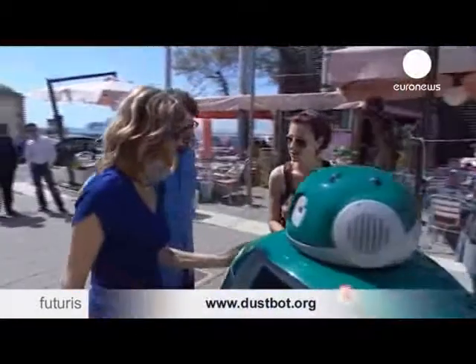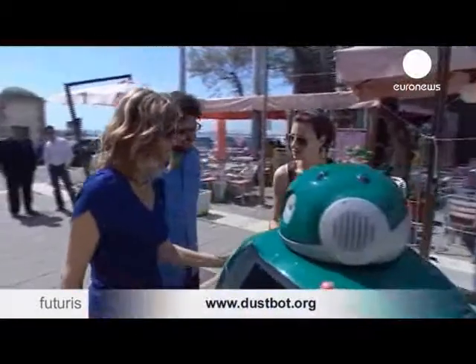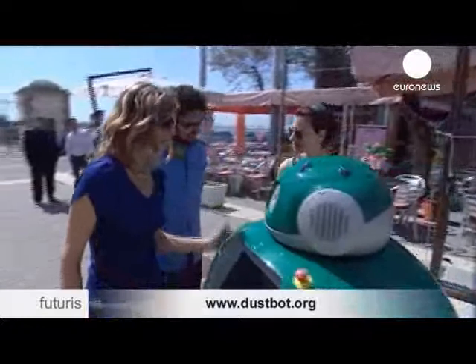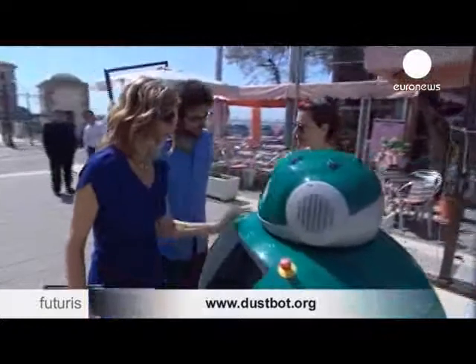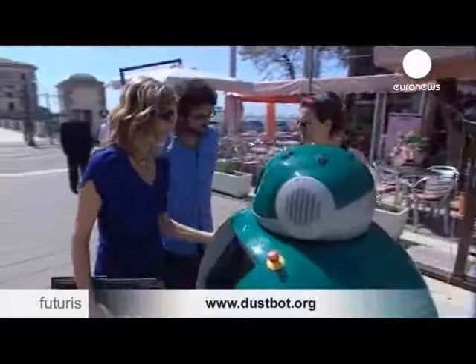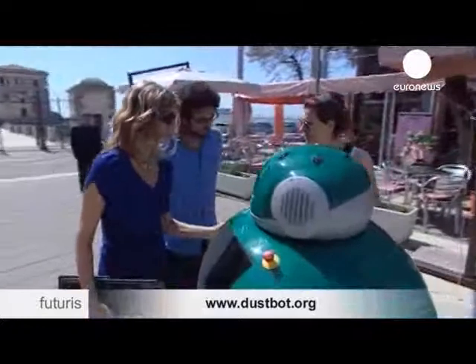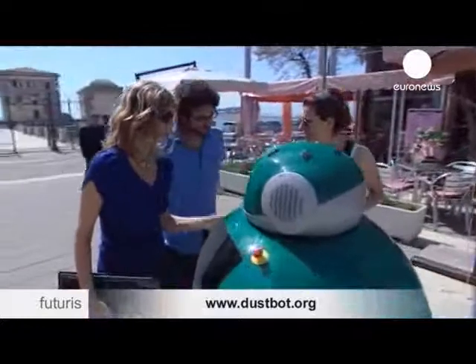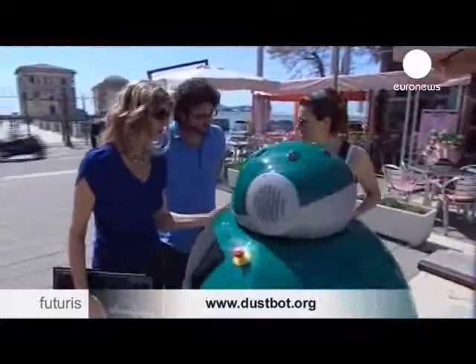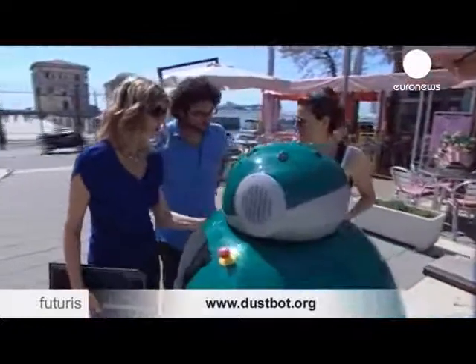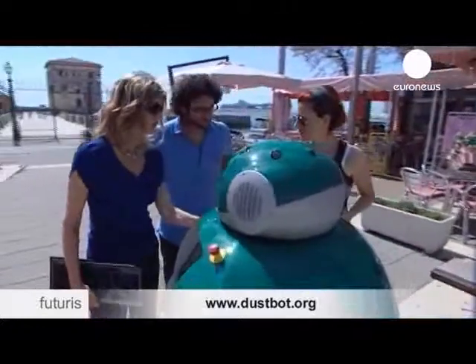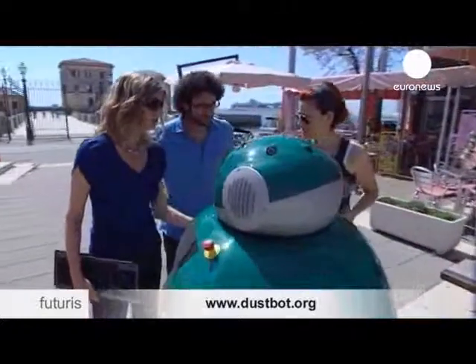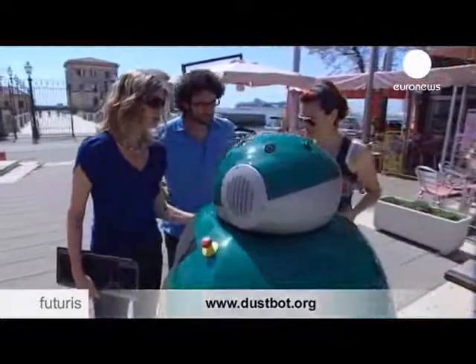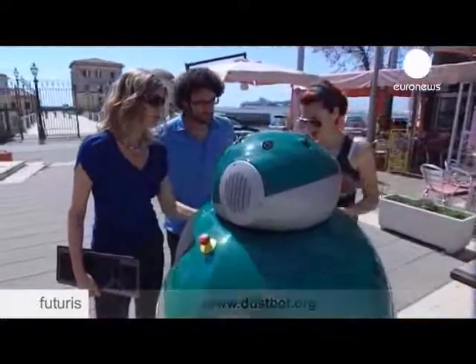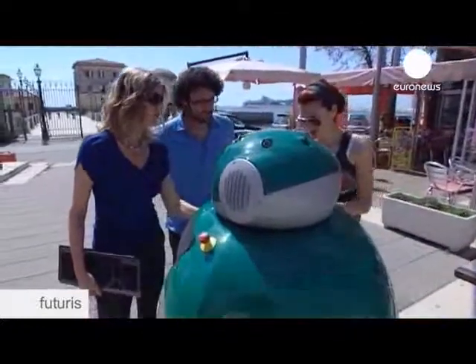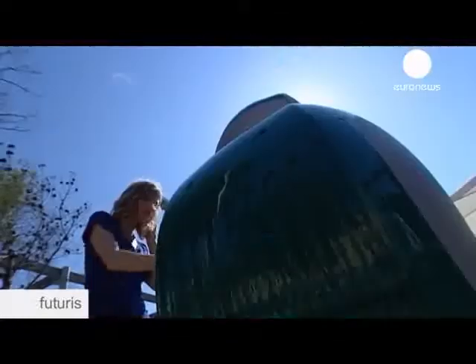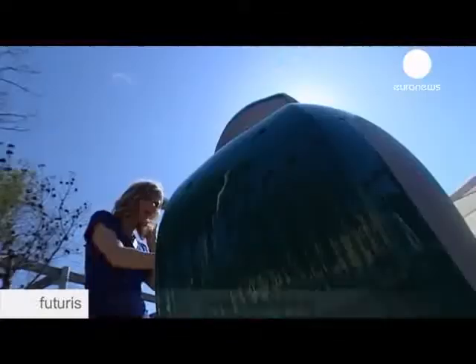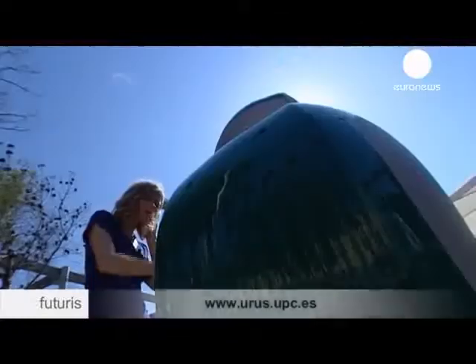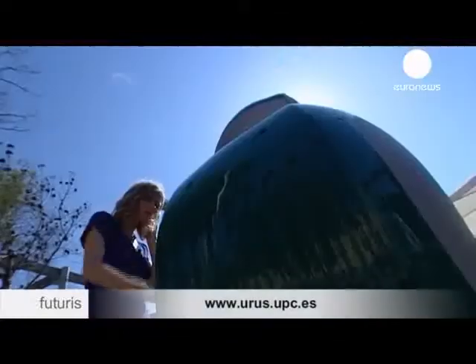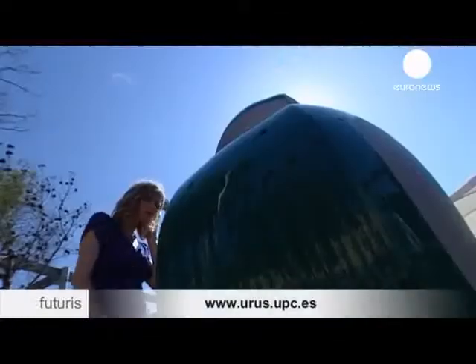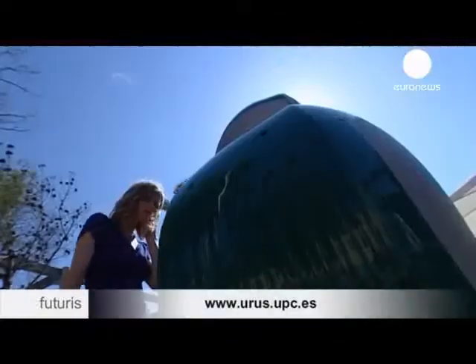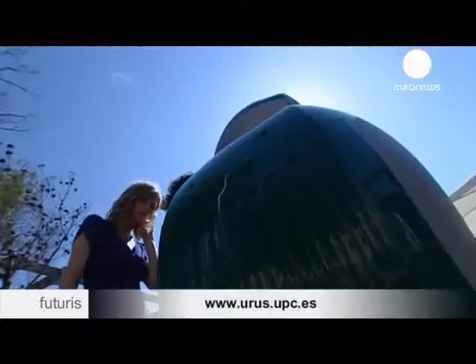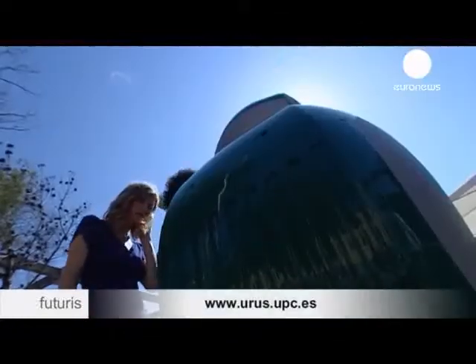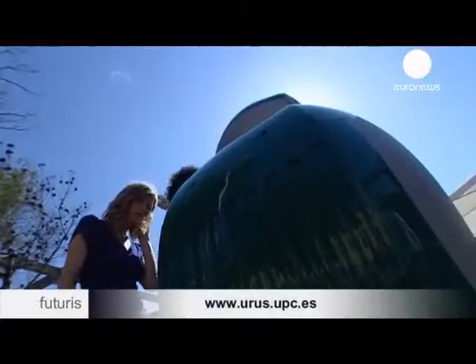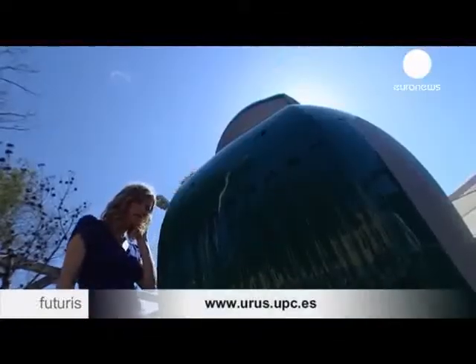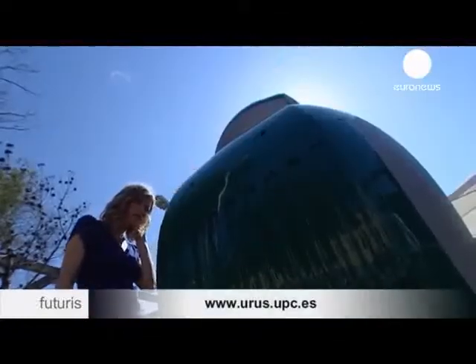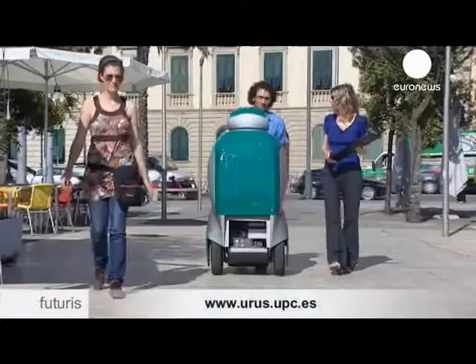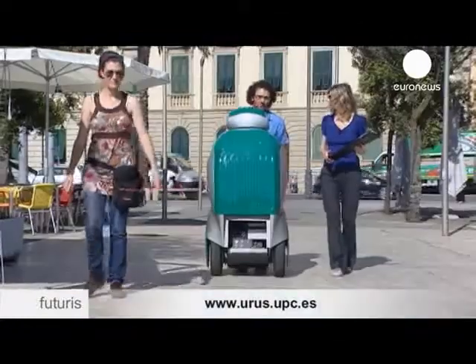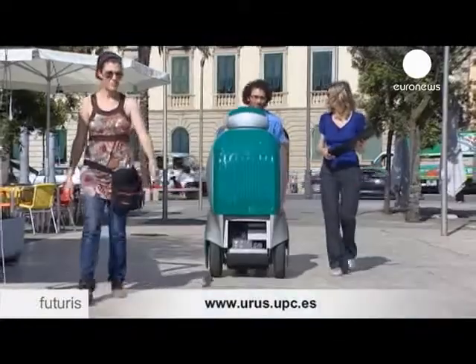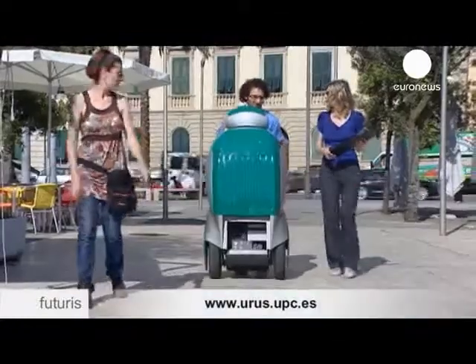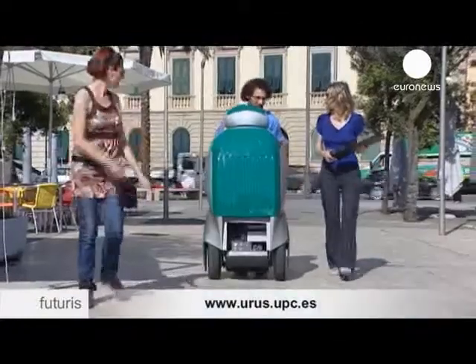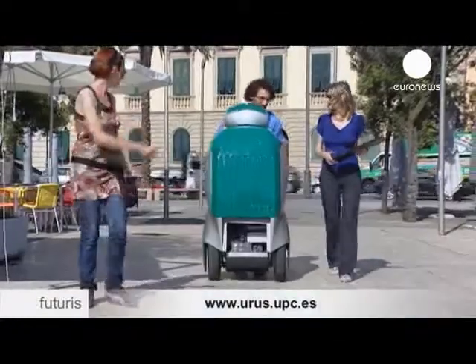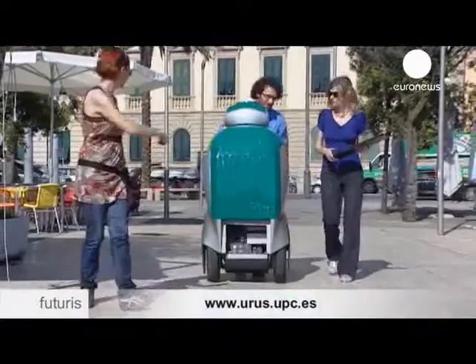There's still a tough road ahead before these urban robots become a common sight on our streets.